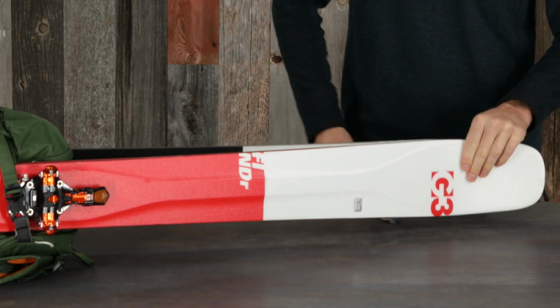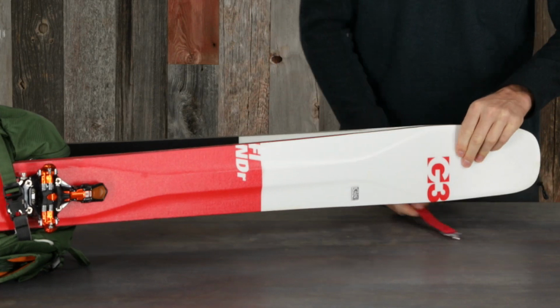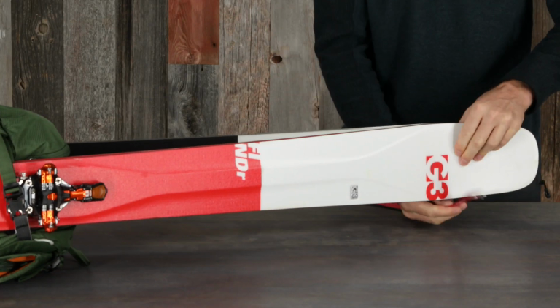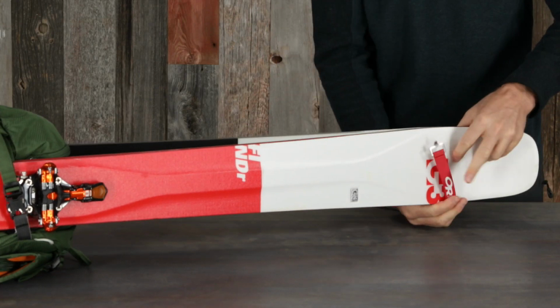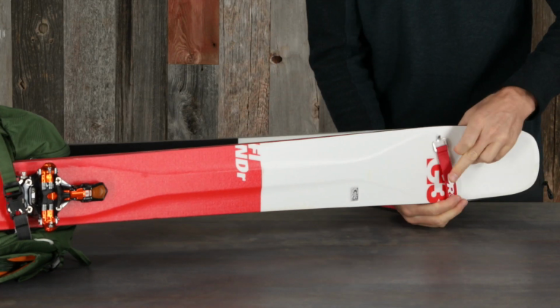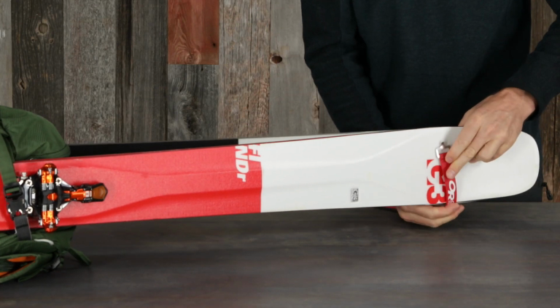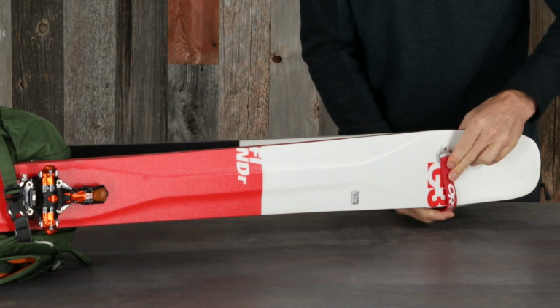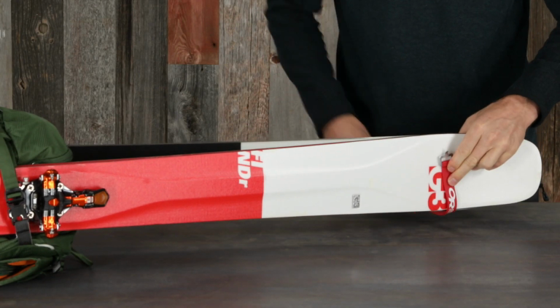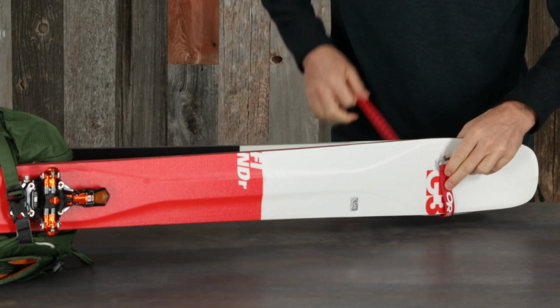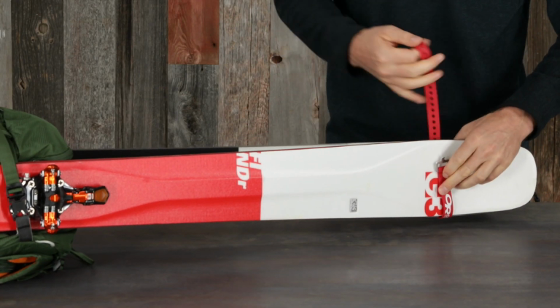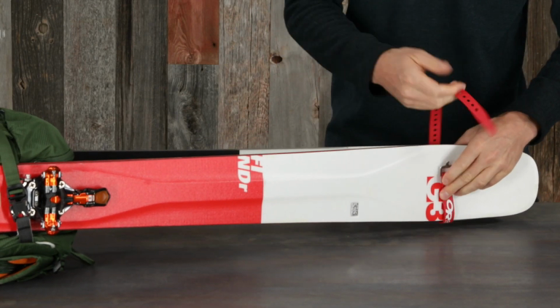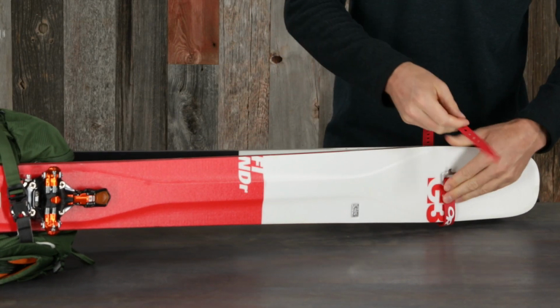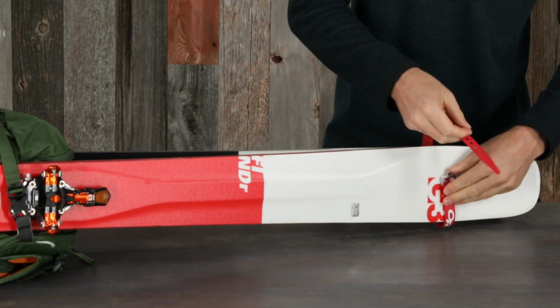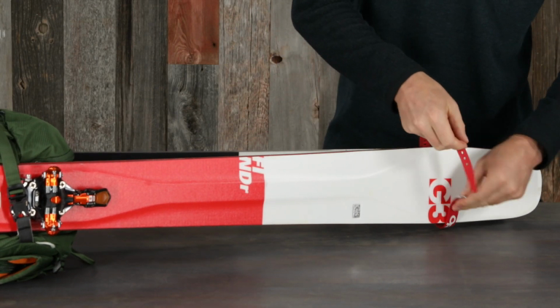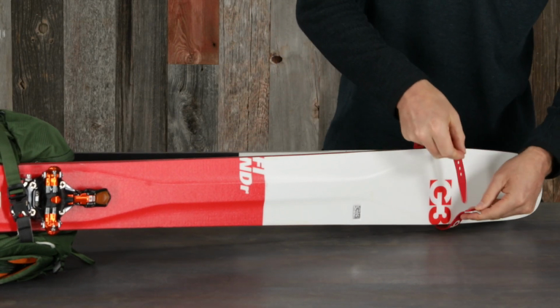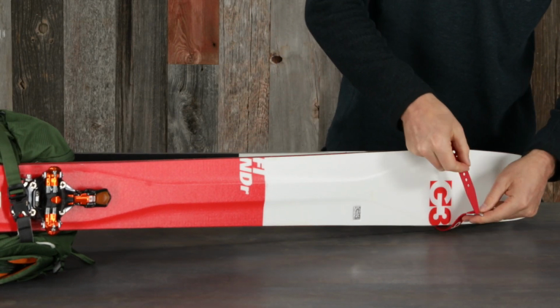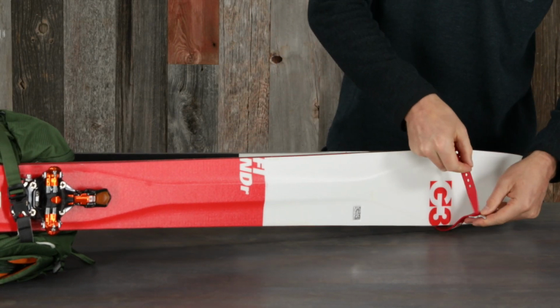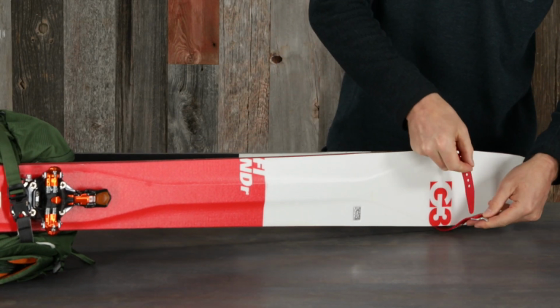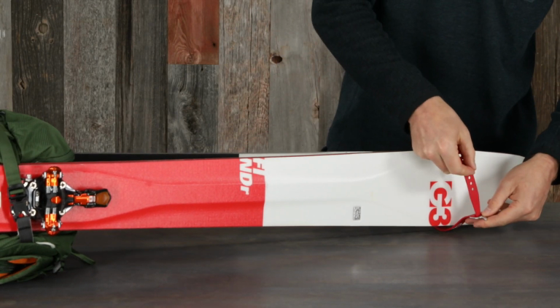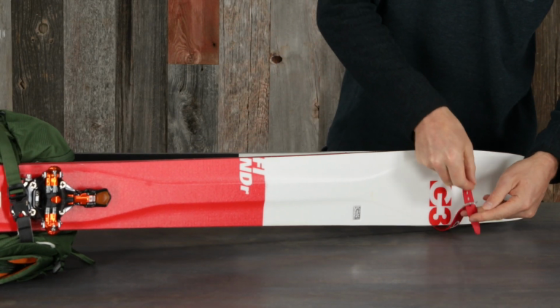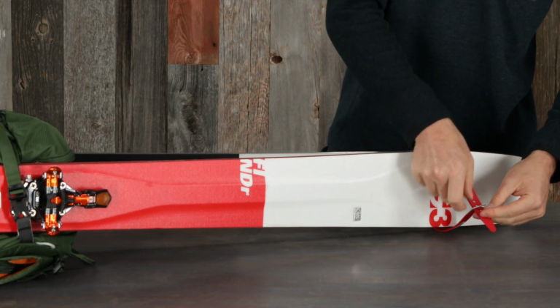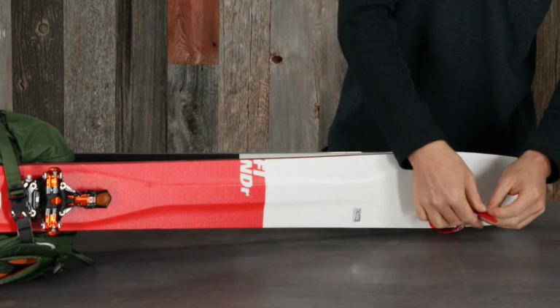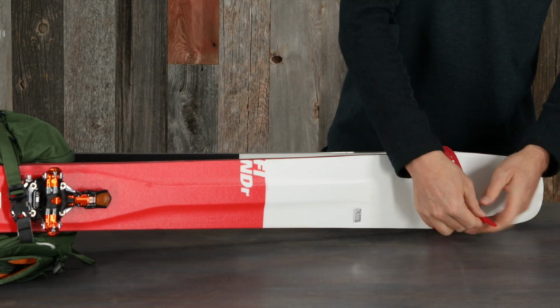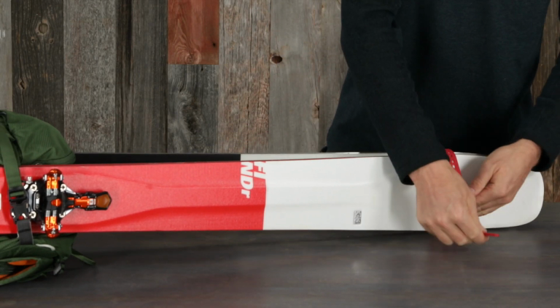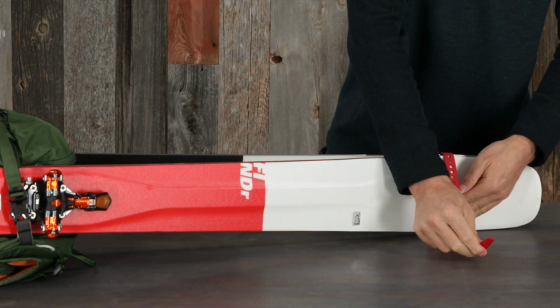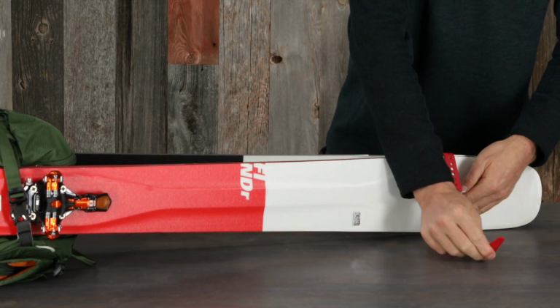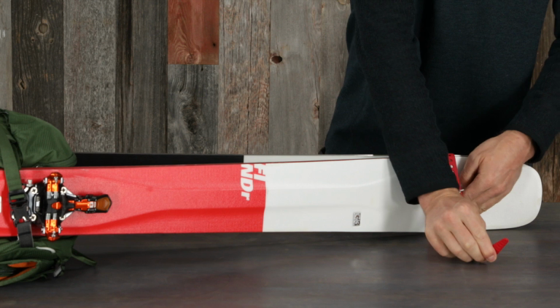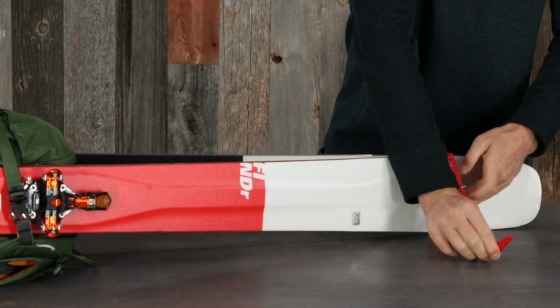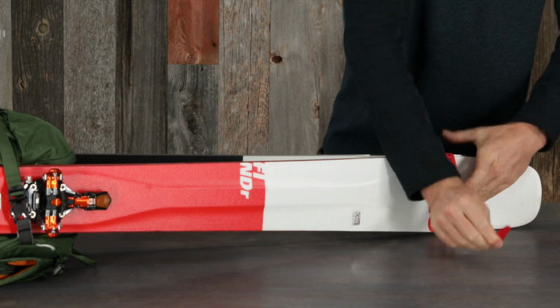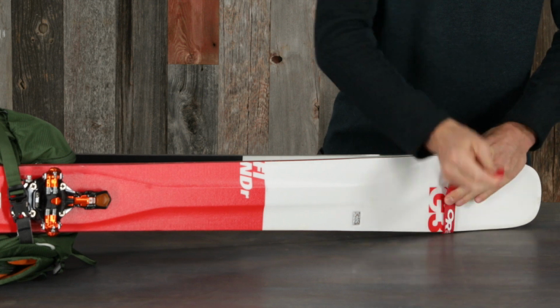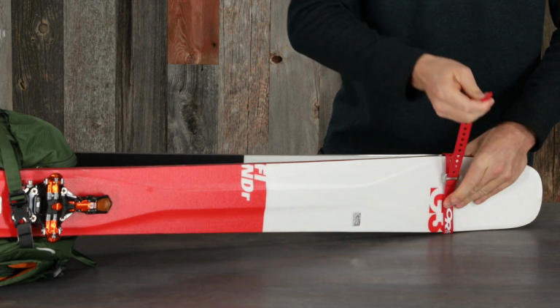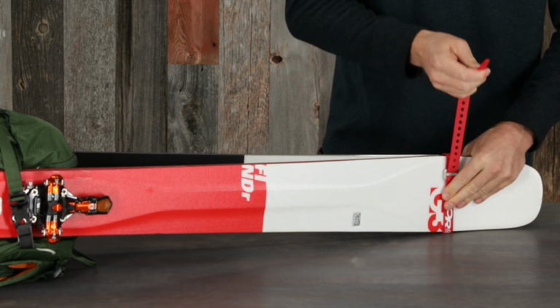To complete the A-frame carry, use a ski strap to compress the tips of the skis together.